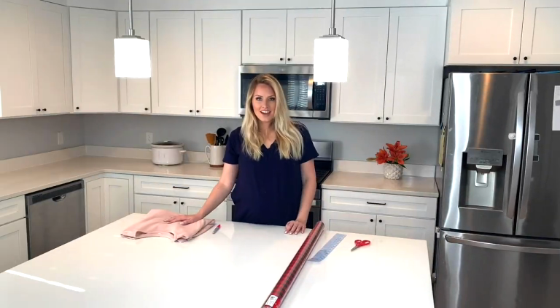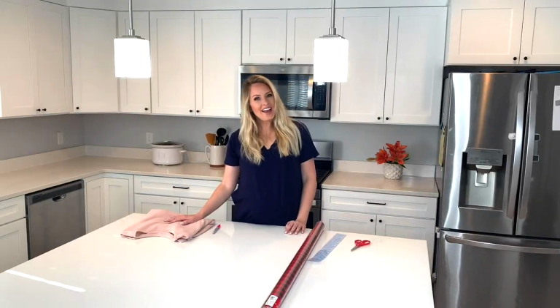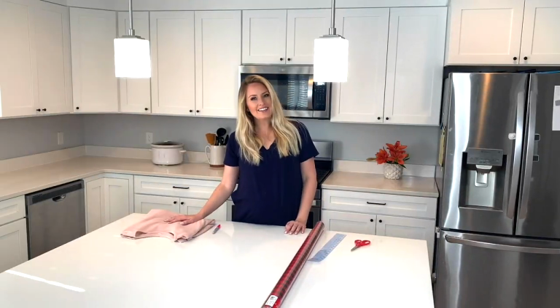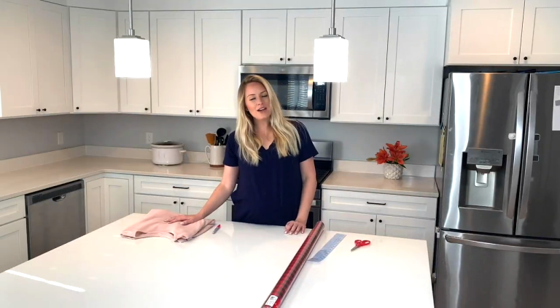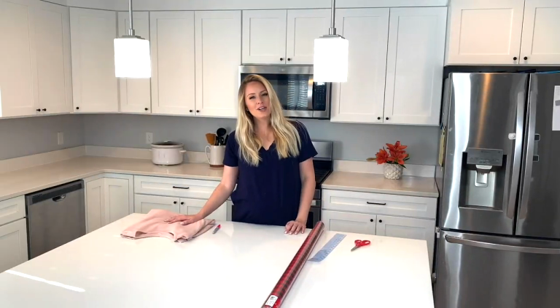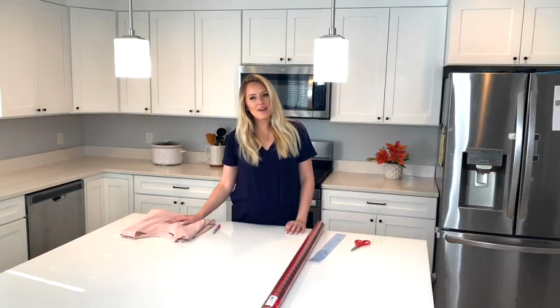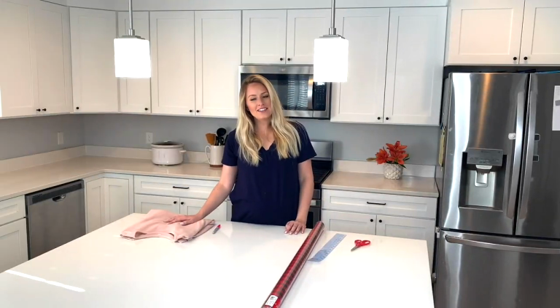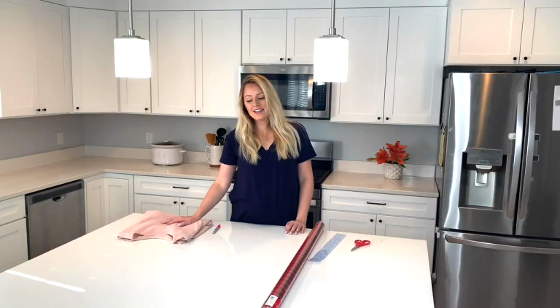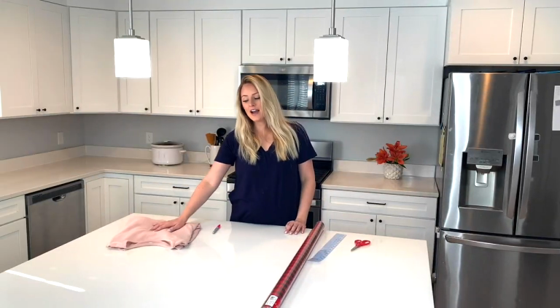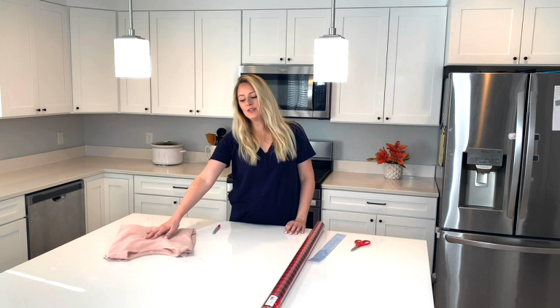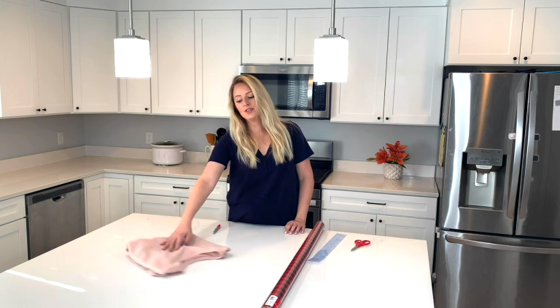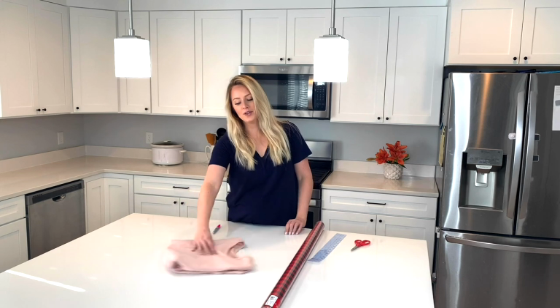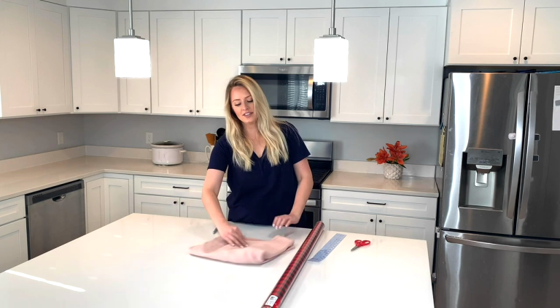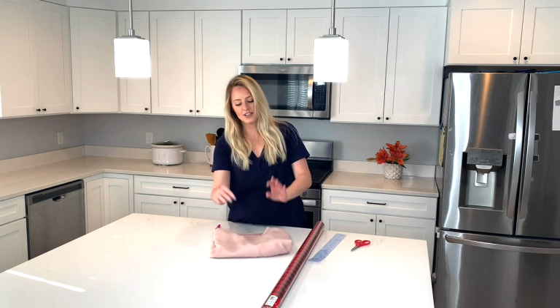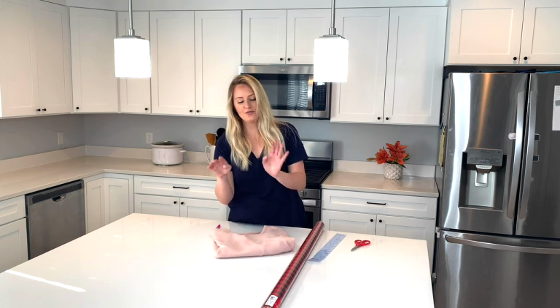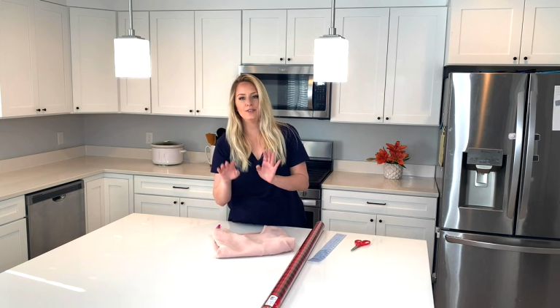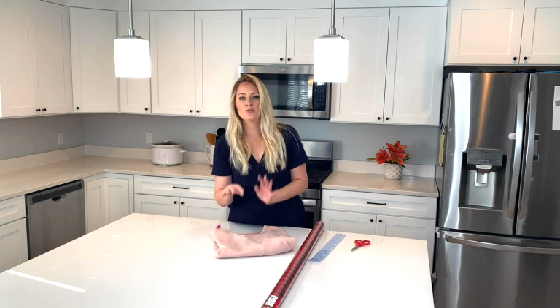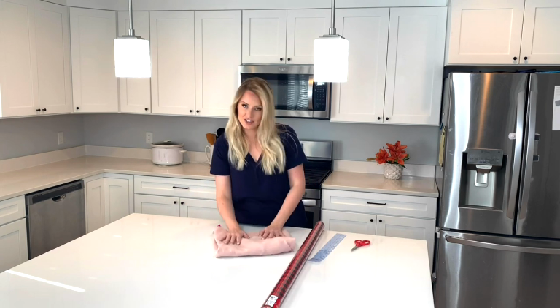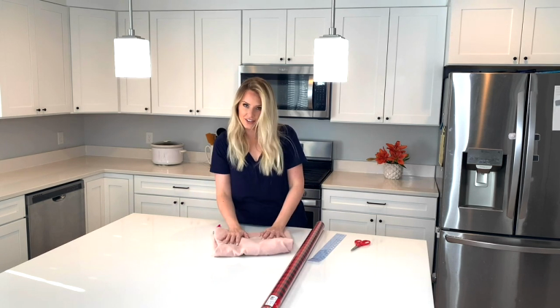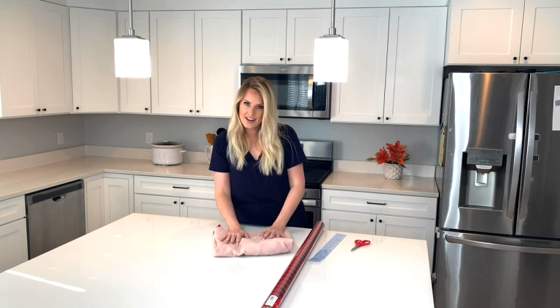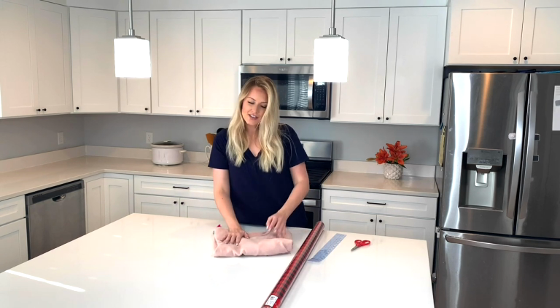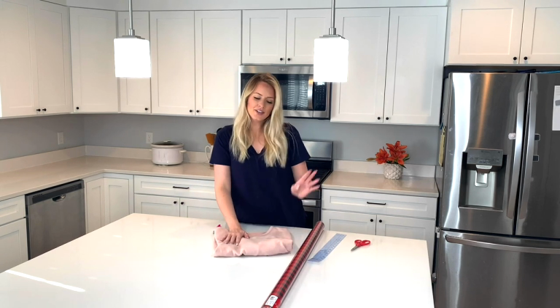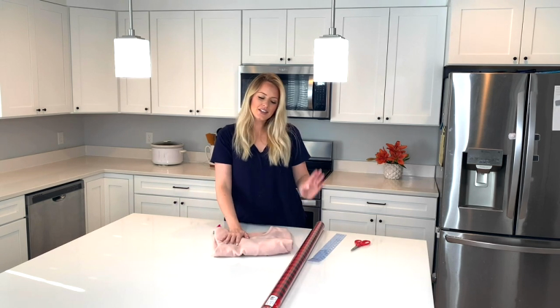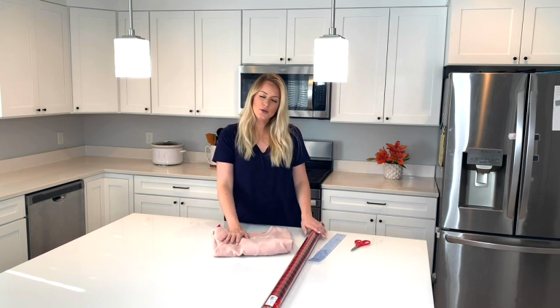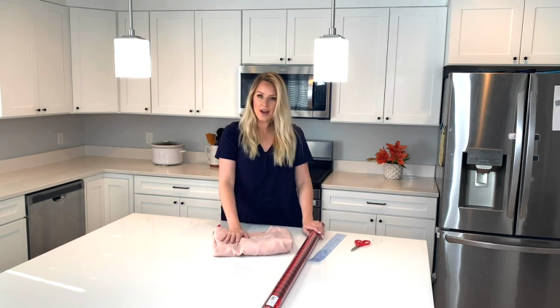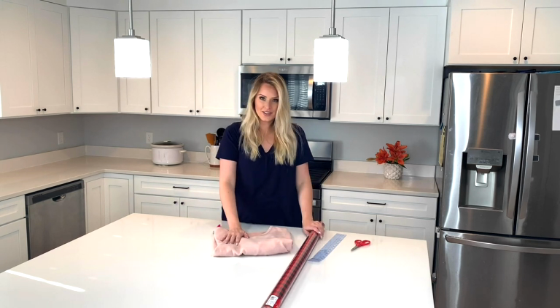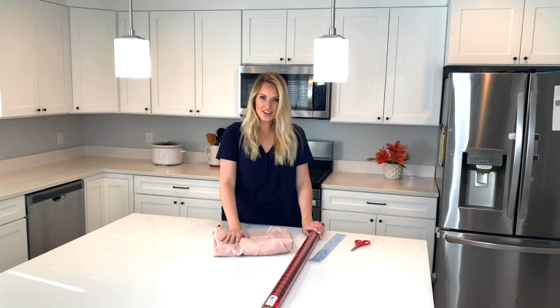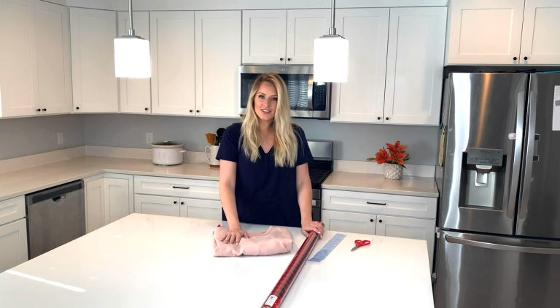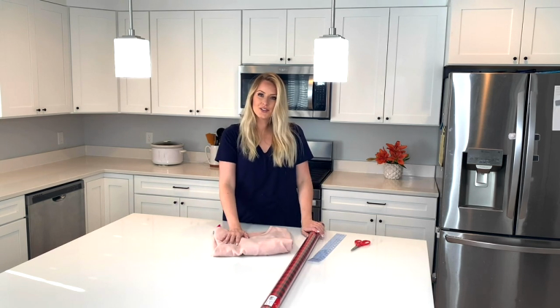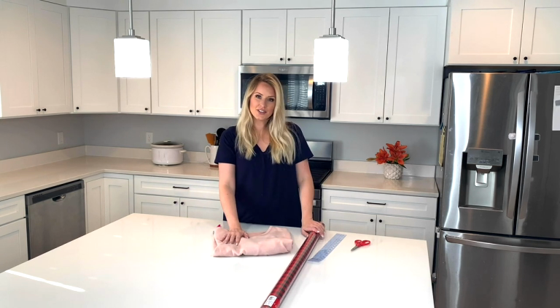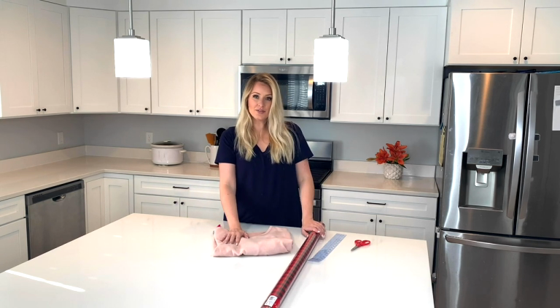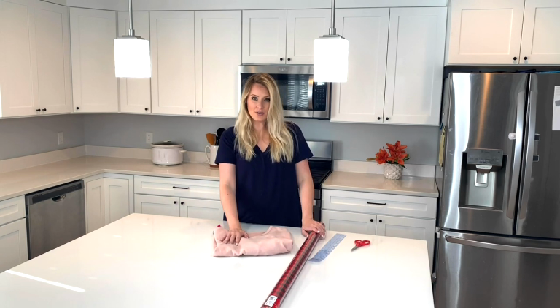Hi, I'm Karmeeta and today I'm going to show you how to take your favorite sweatshirt, turn it into a pattern, and sew yourself a new one.